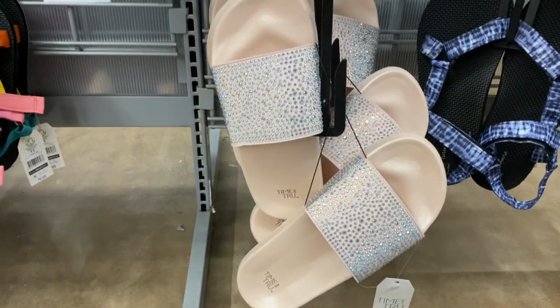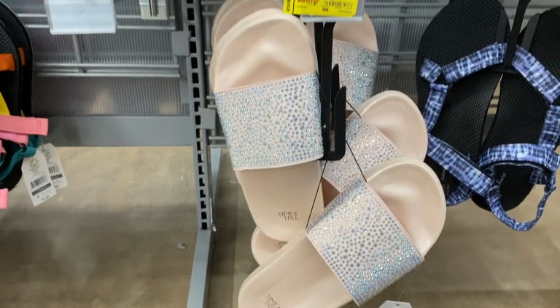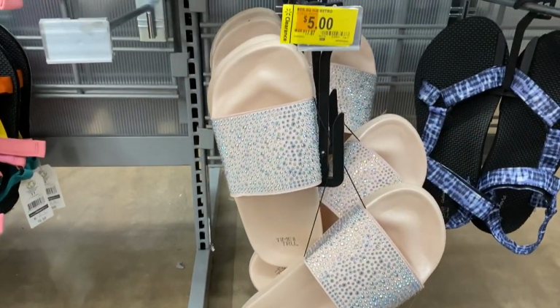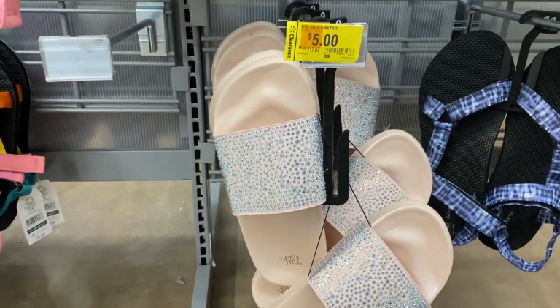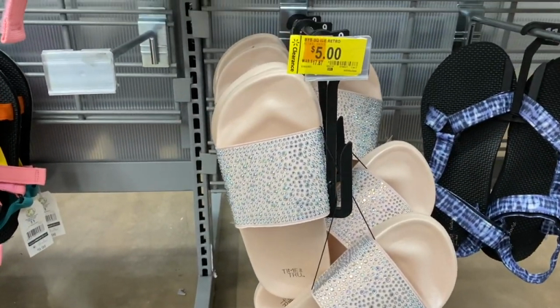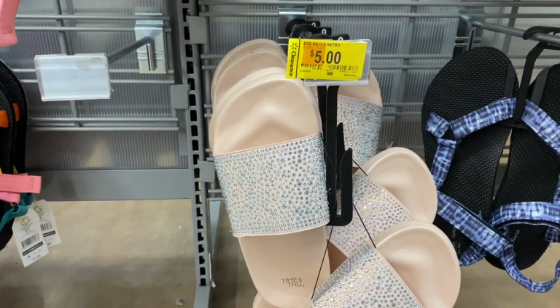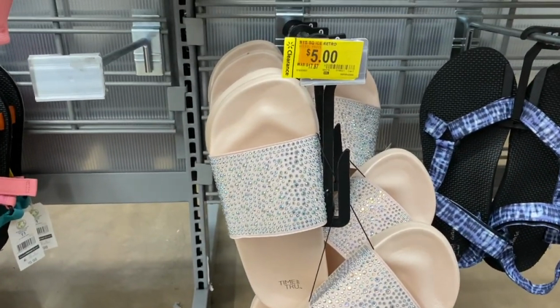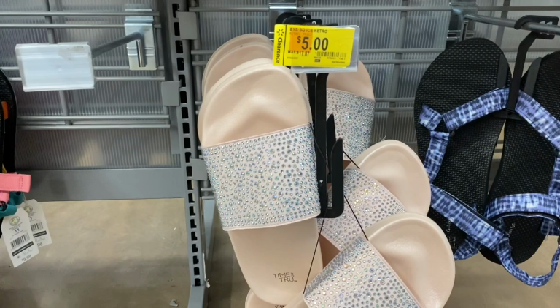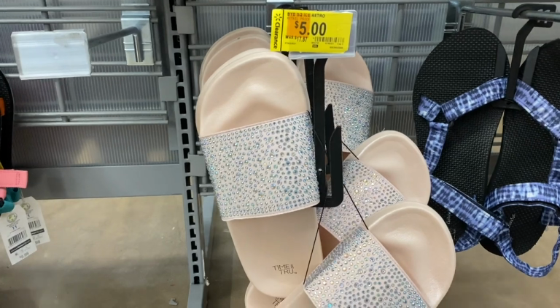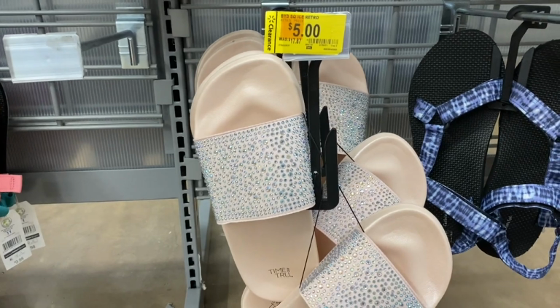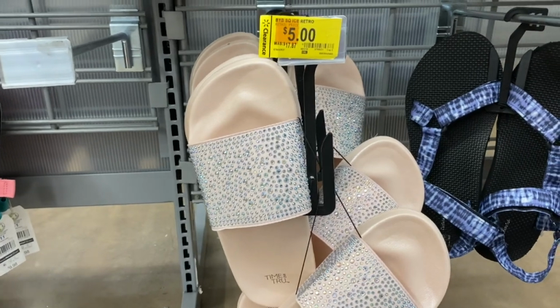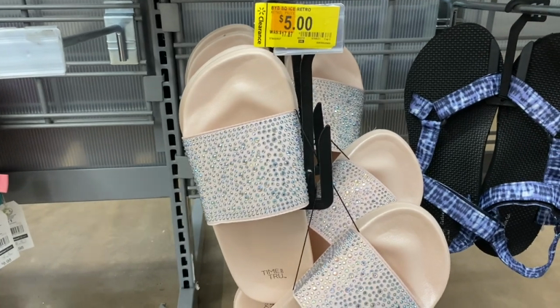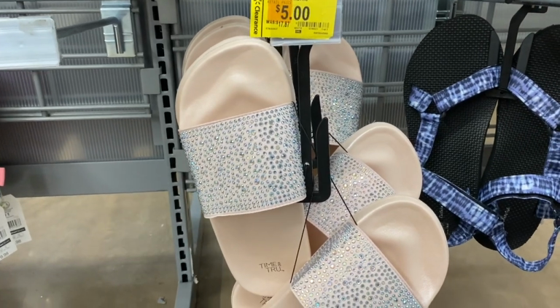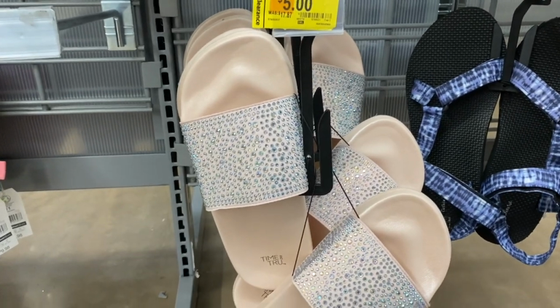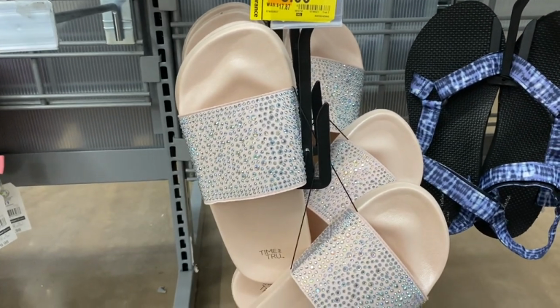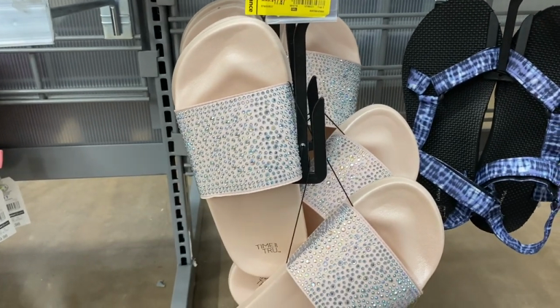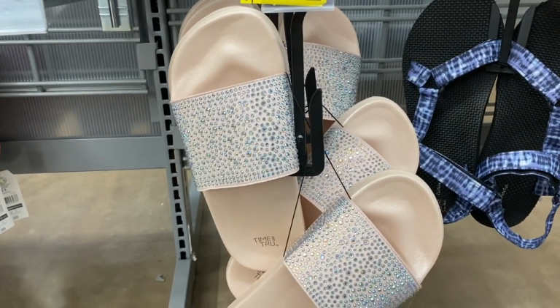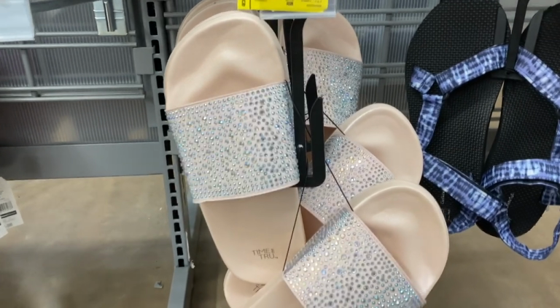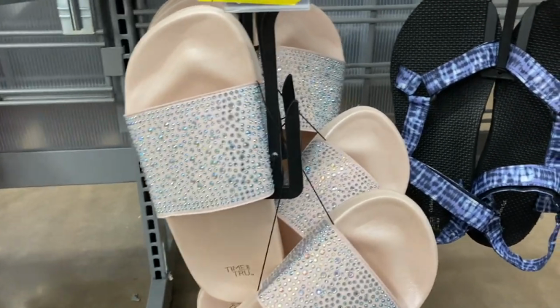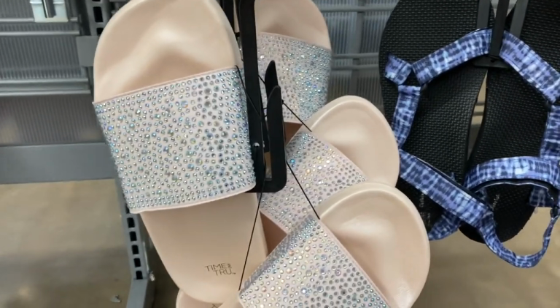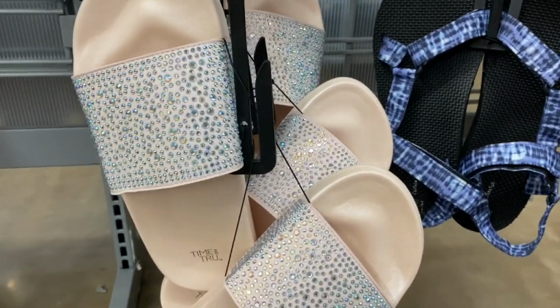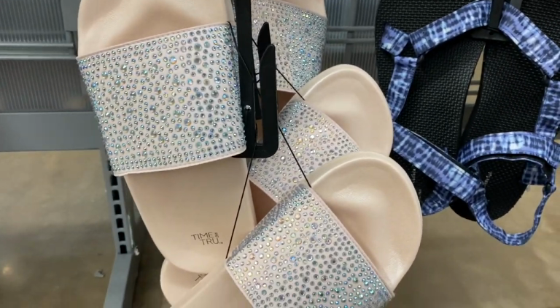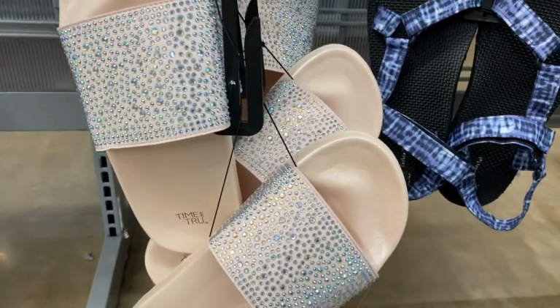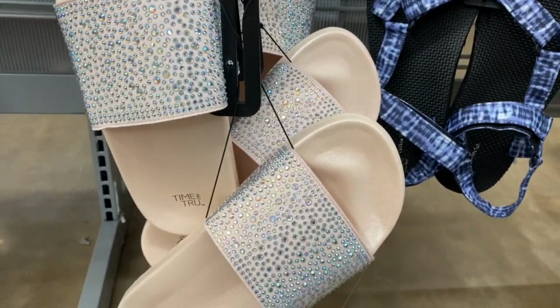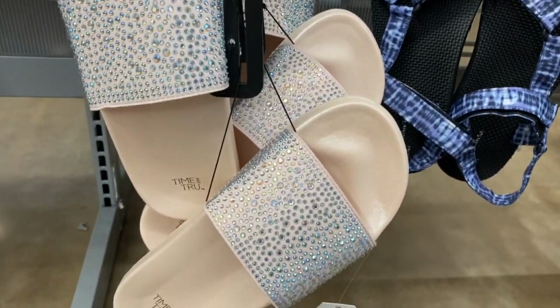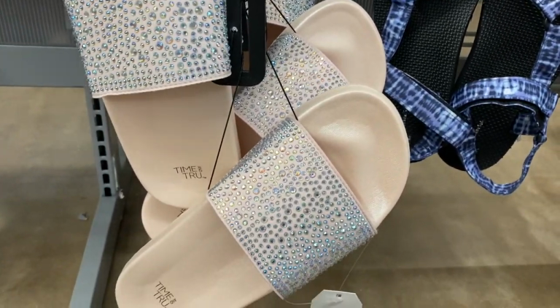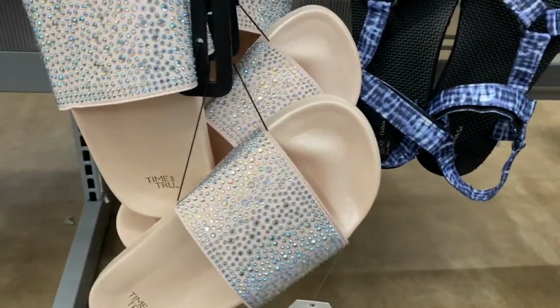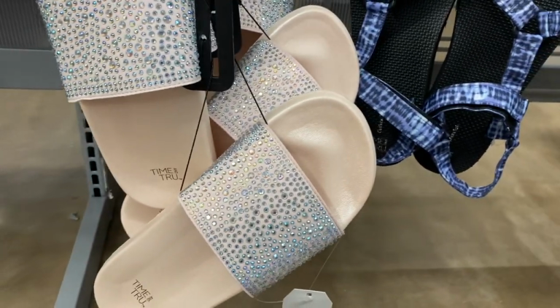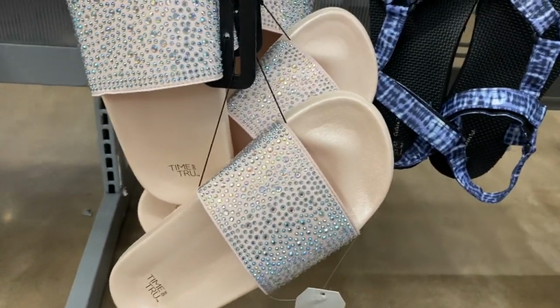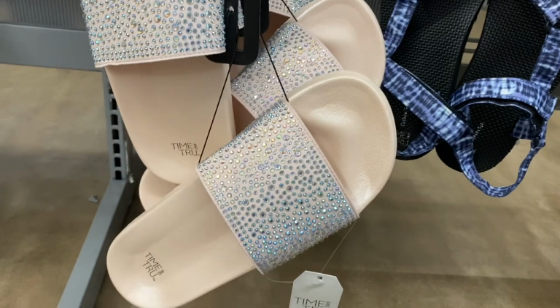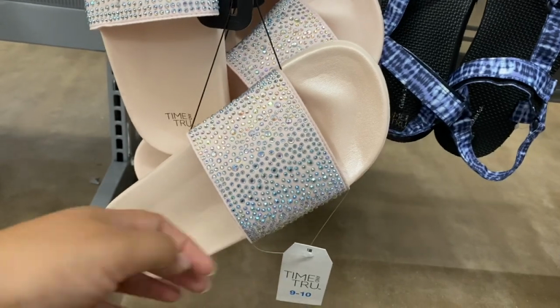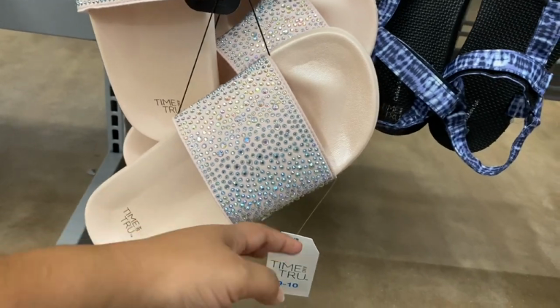These lights were also ringing up for five dollars last time I was here and now they are two dollars. Let me show you the barcode.